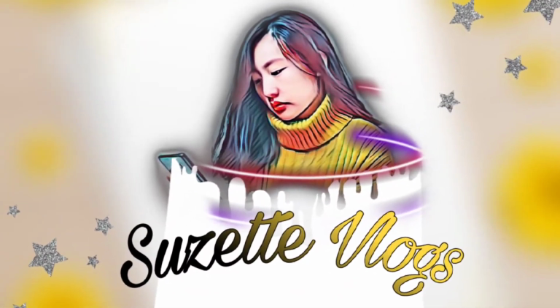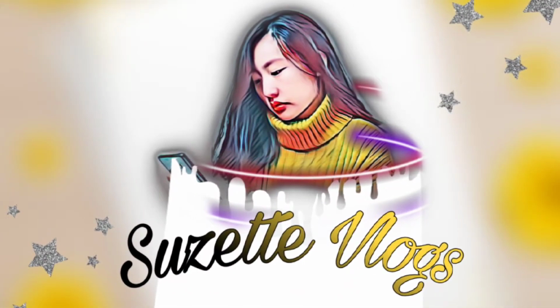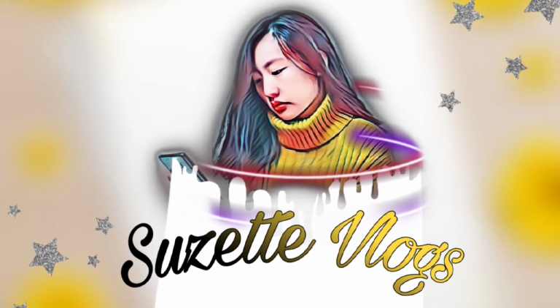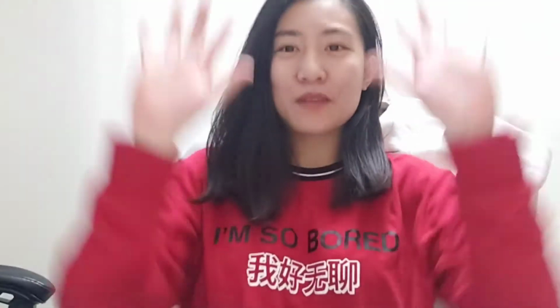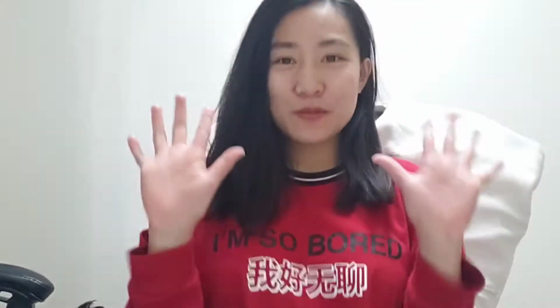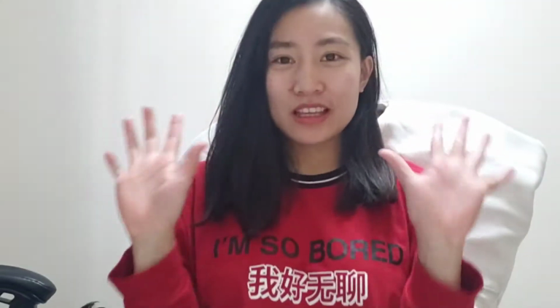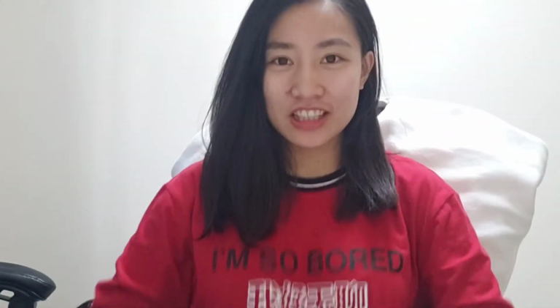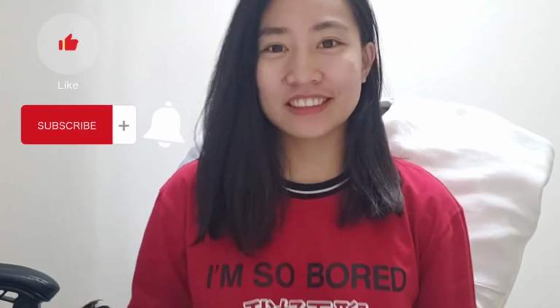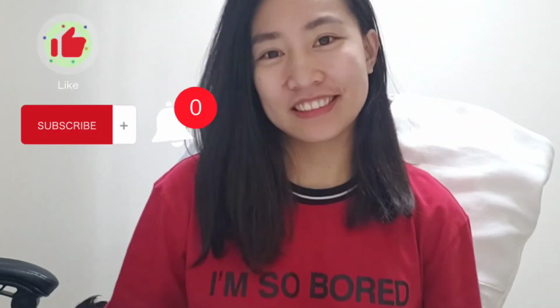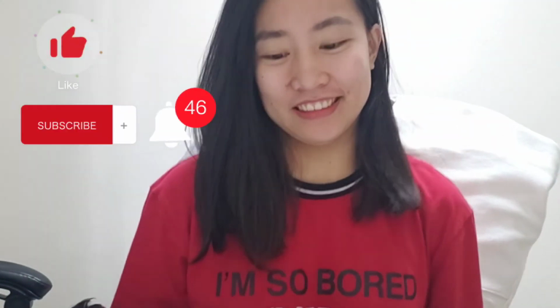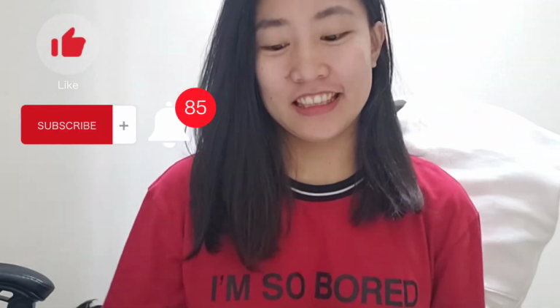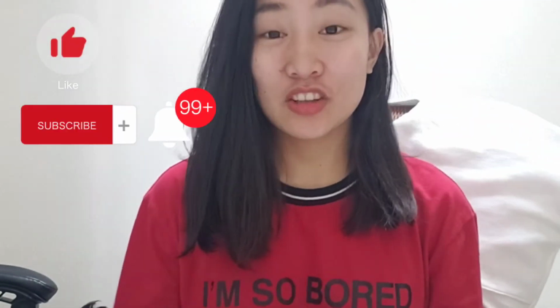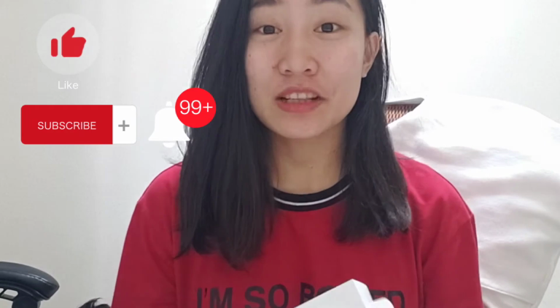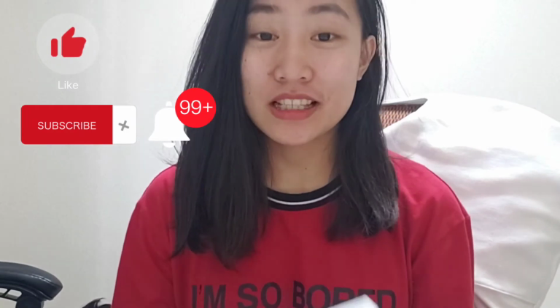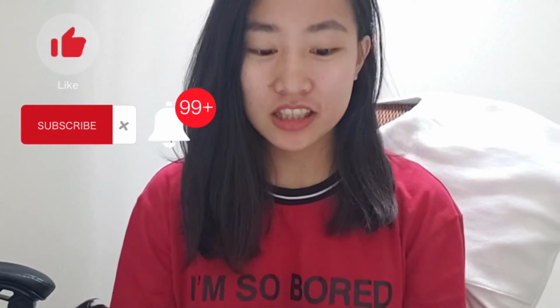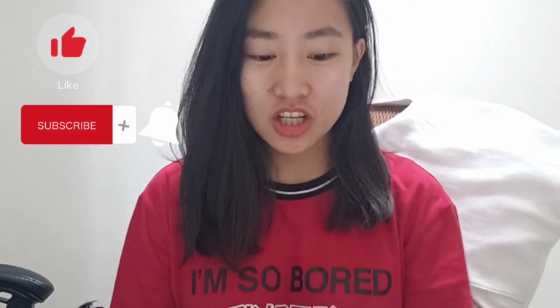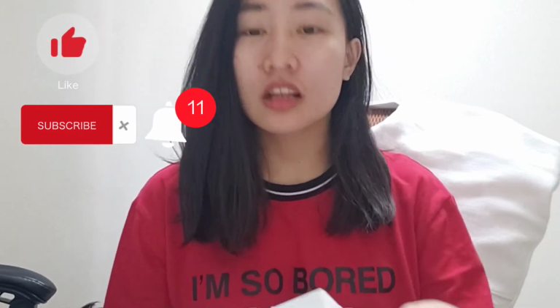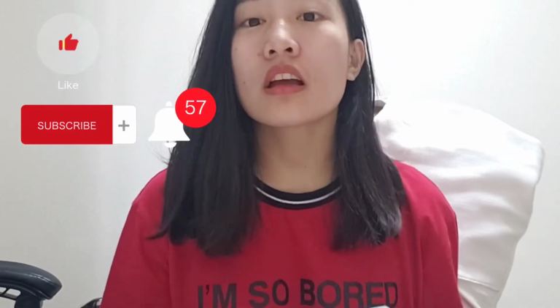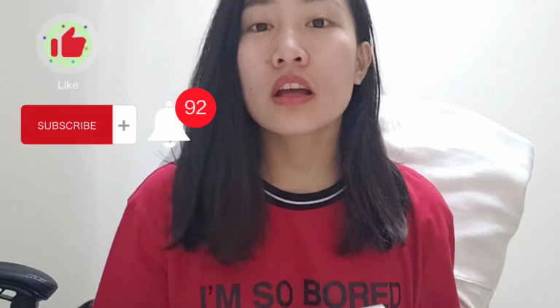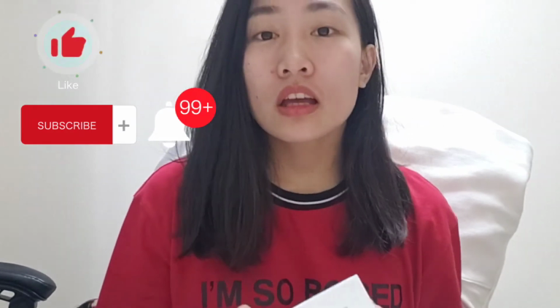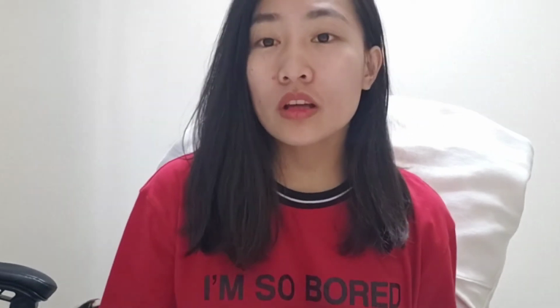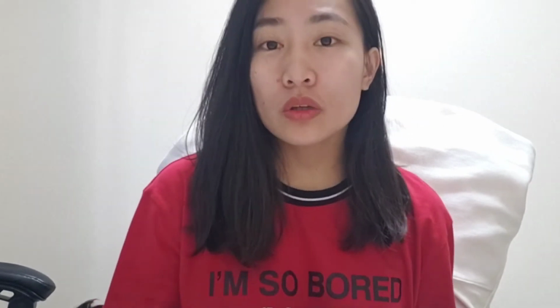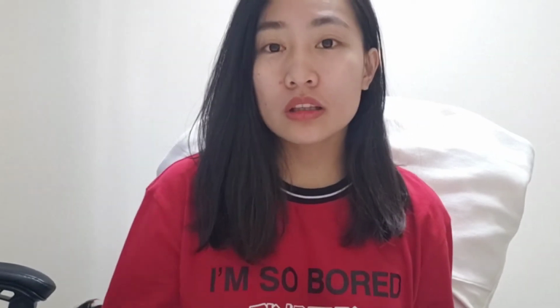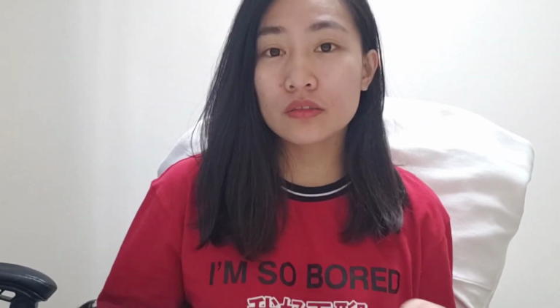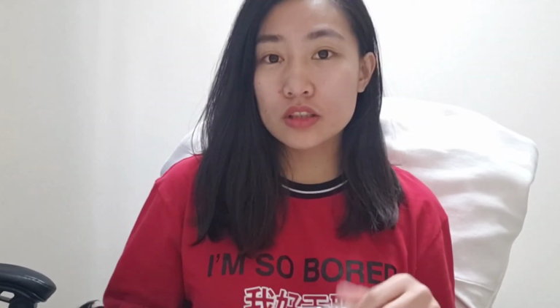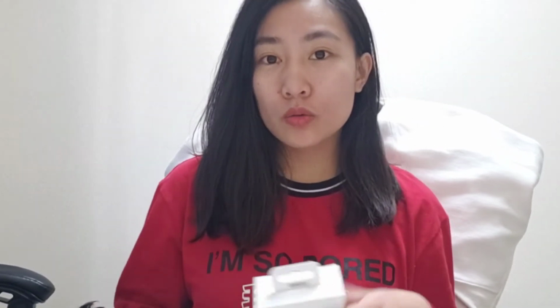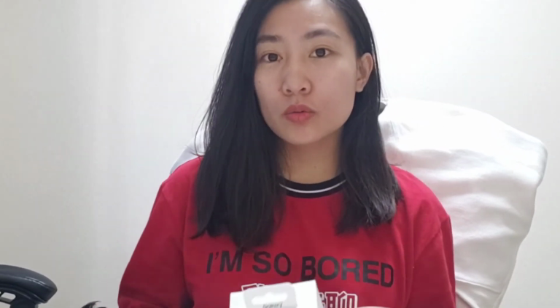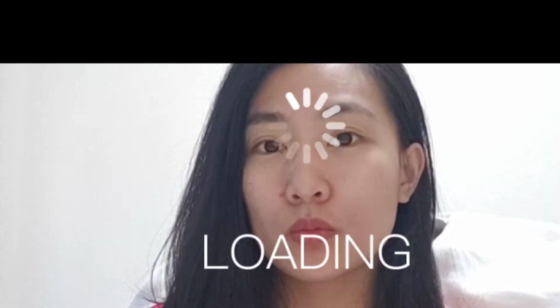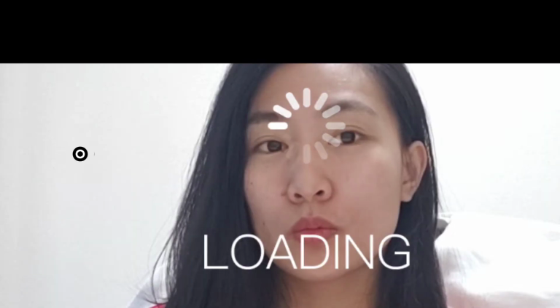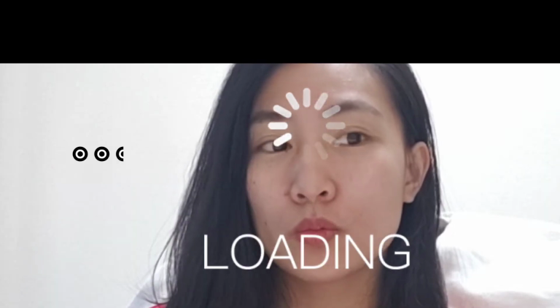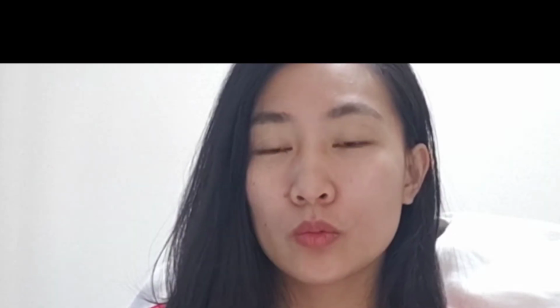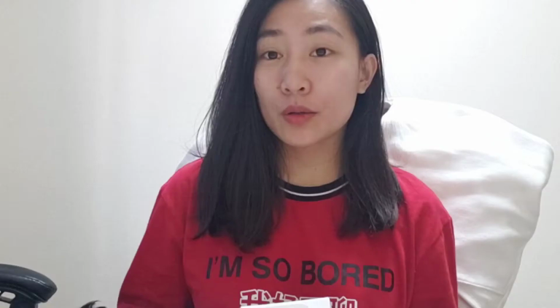Welcome to my channel. This is my channel, and this is a quick video — unboxing.